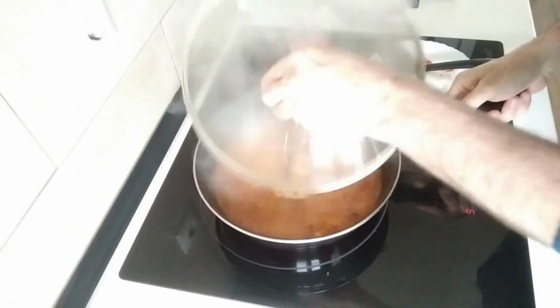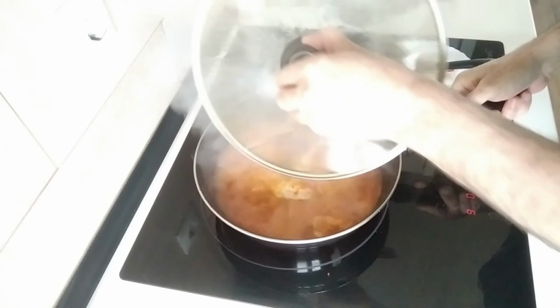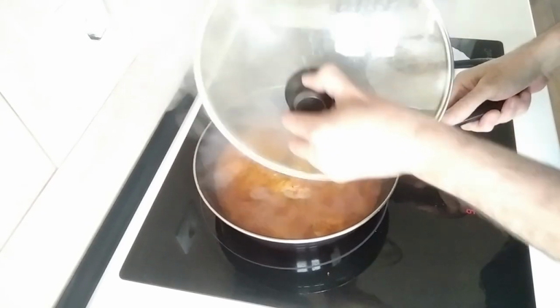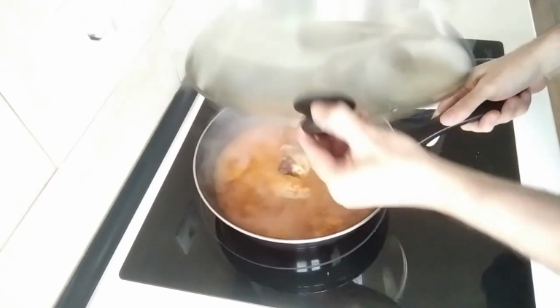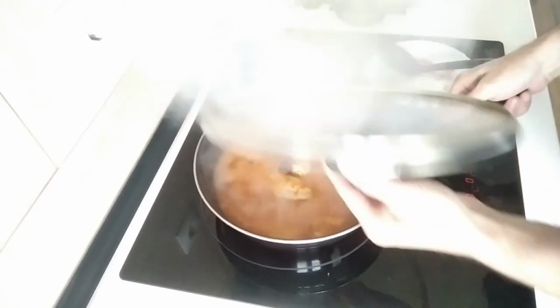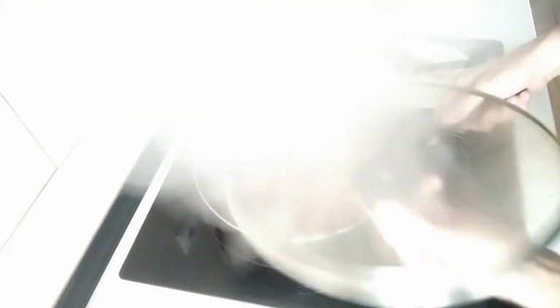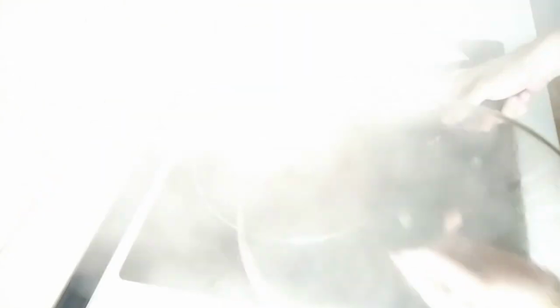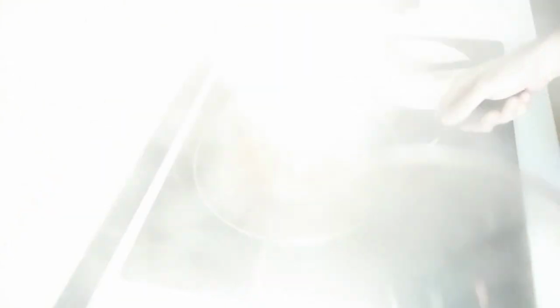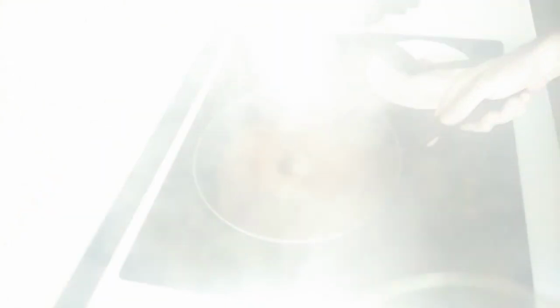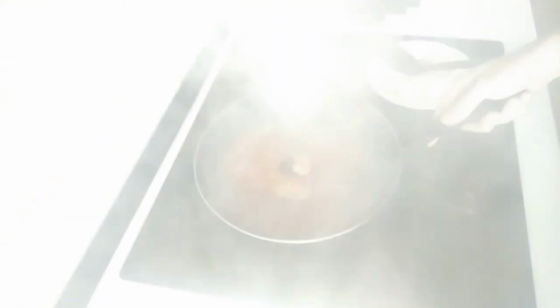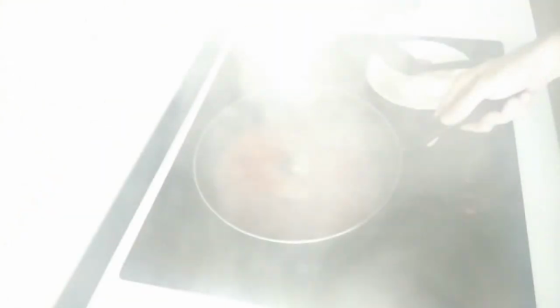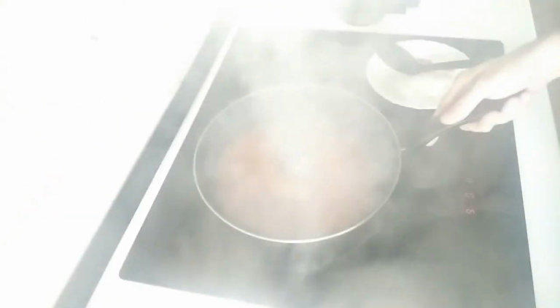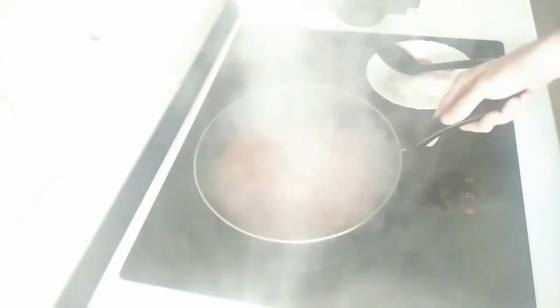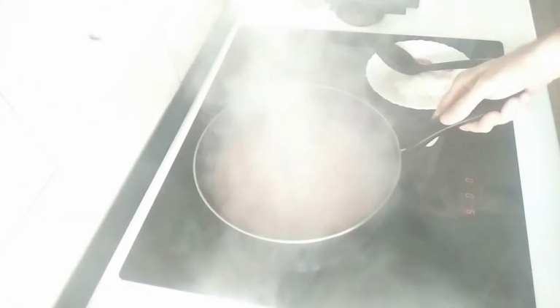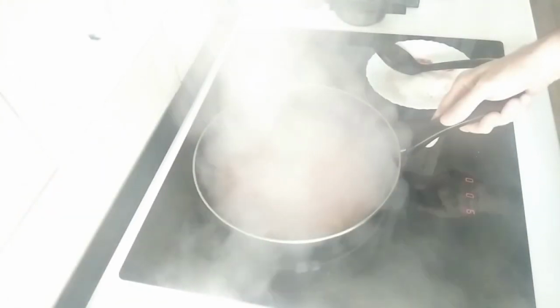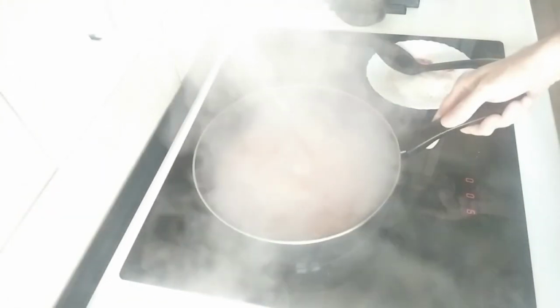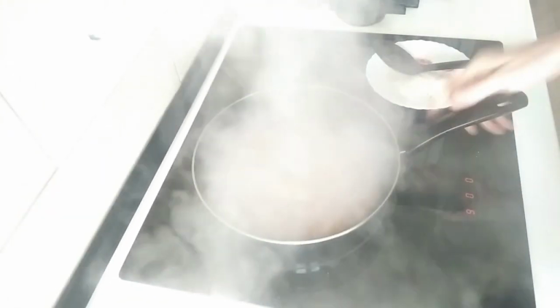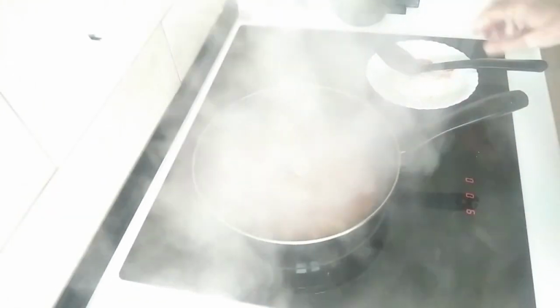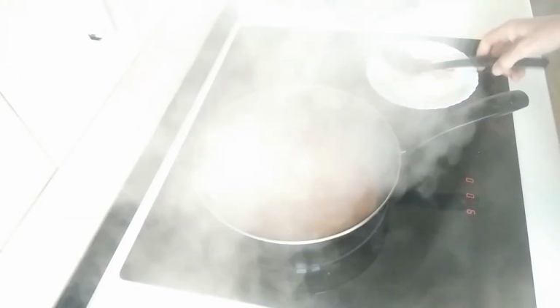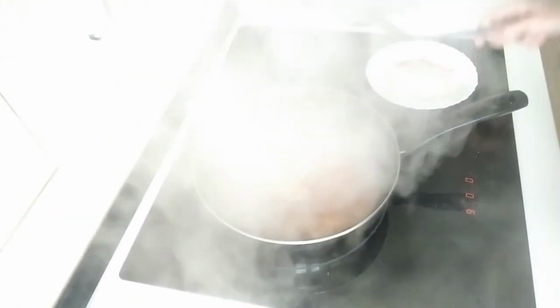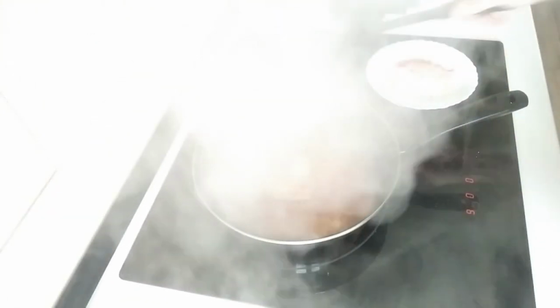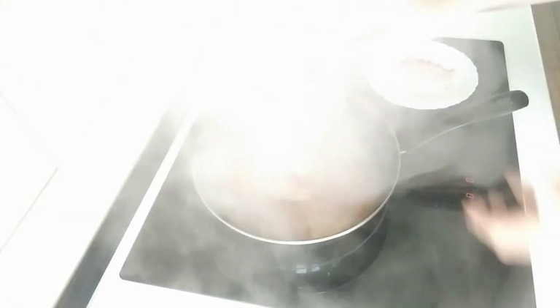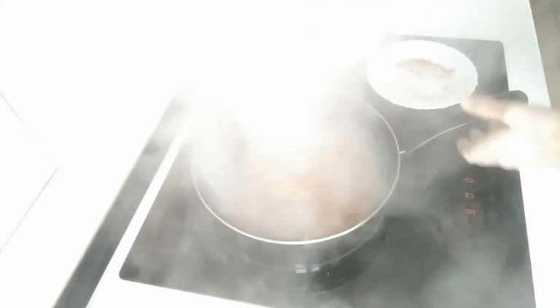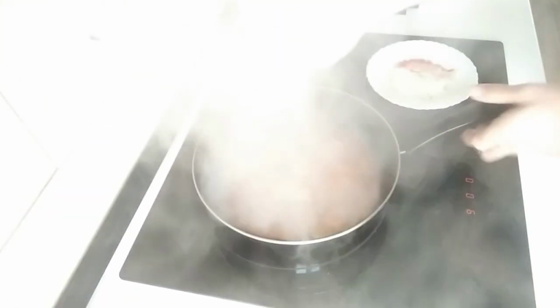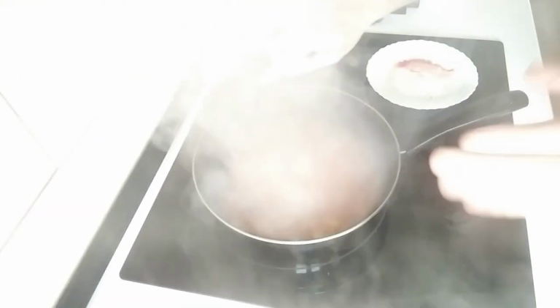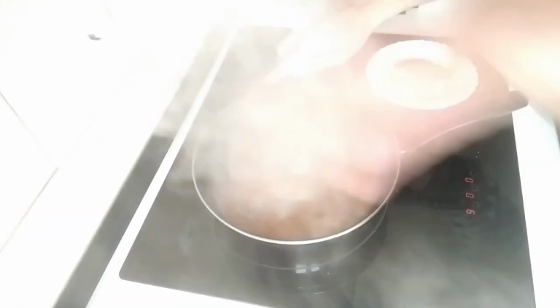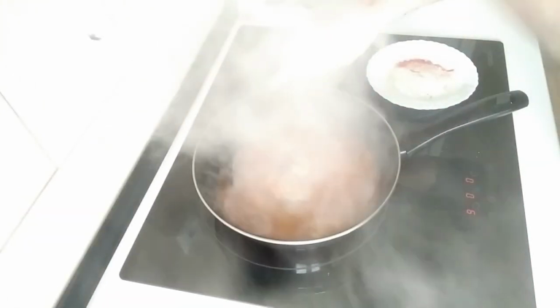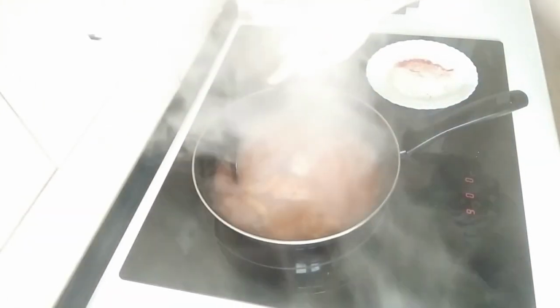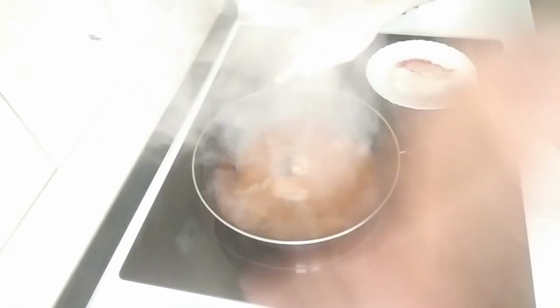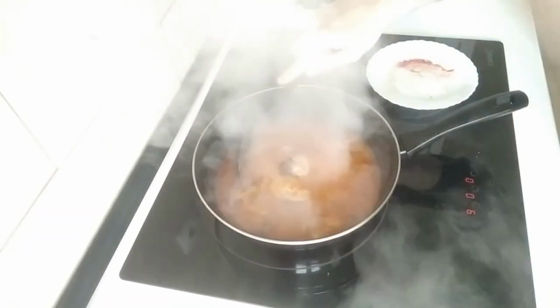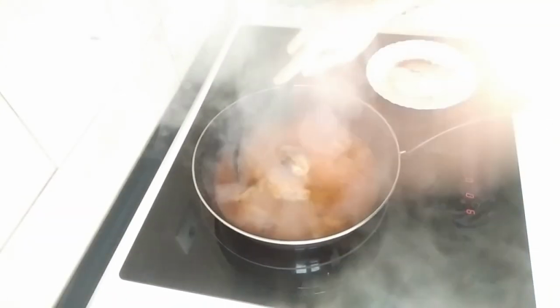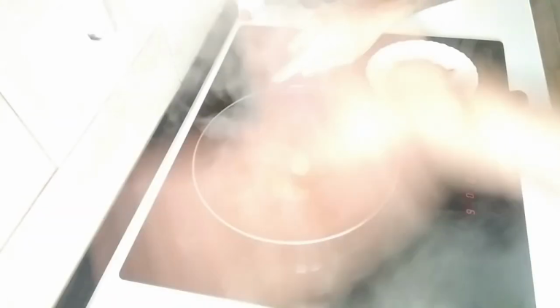Once the 15 minutes are over — wow, so much steam here.